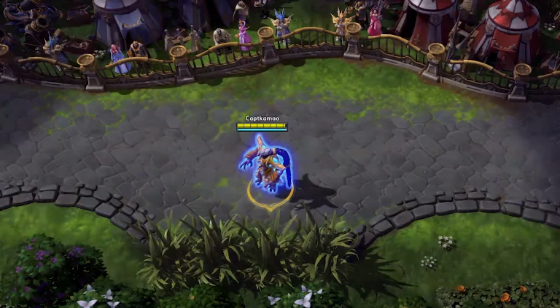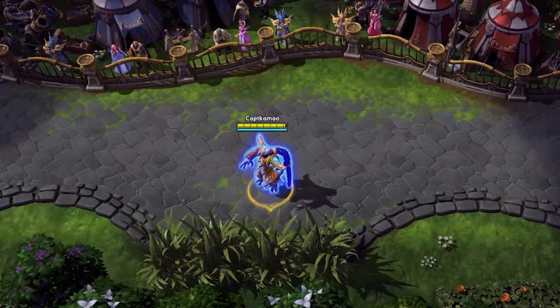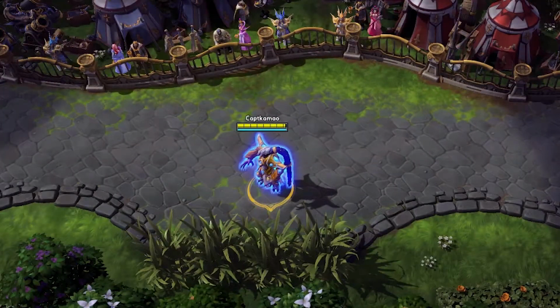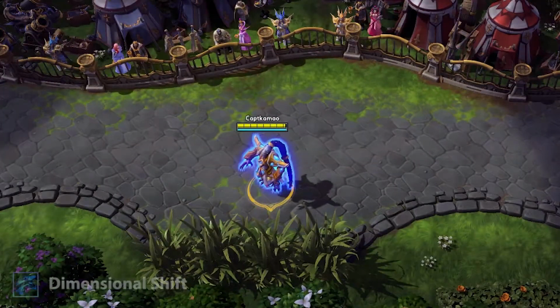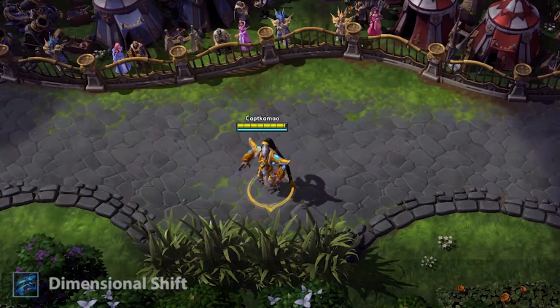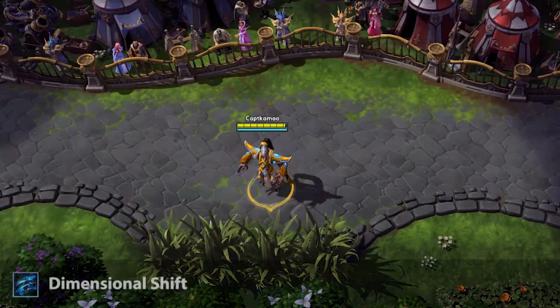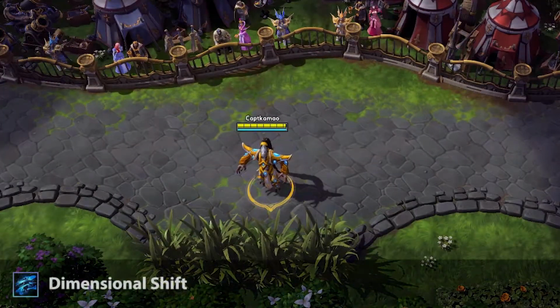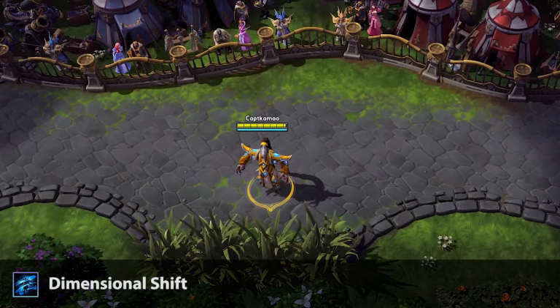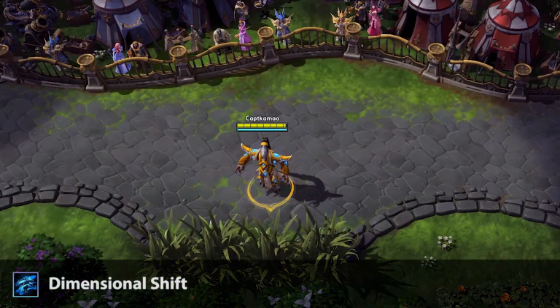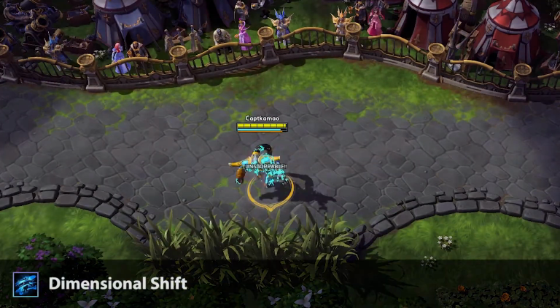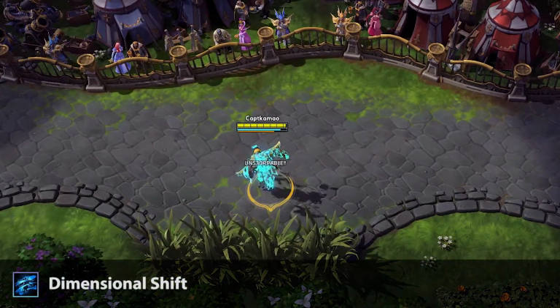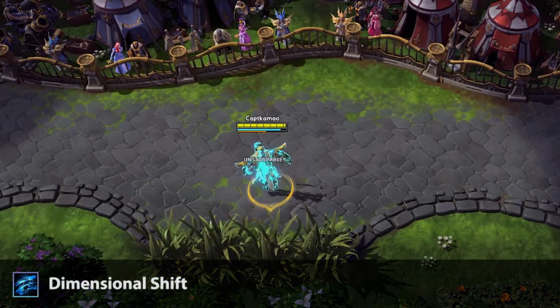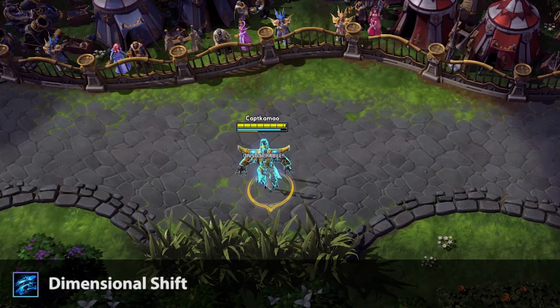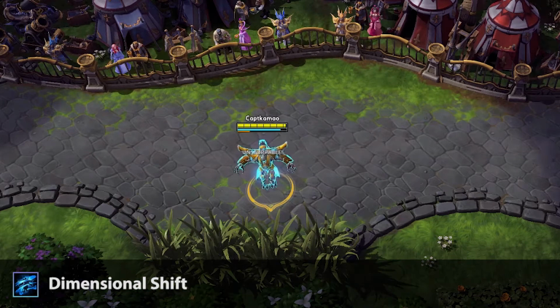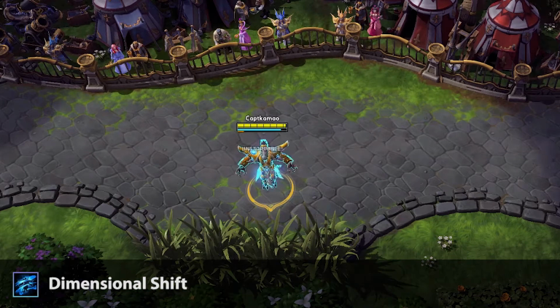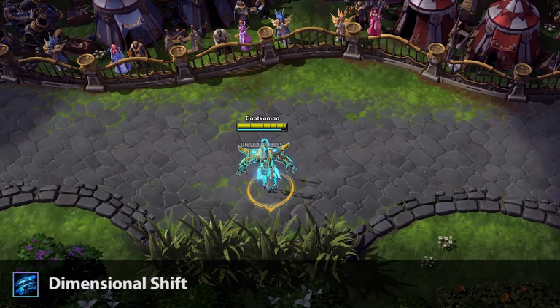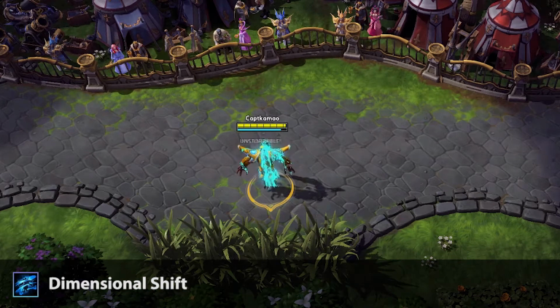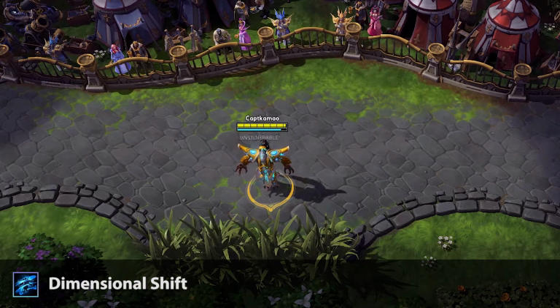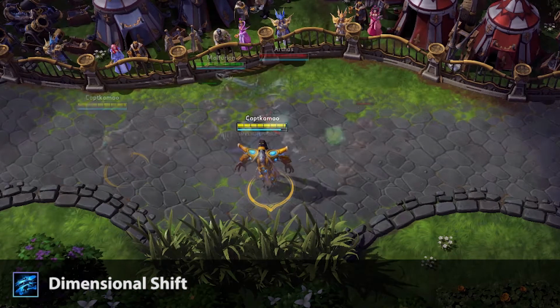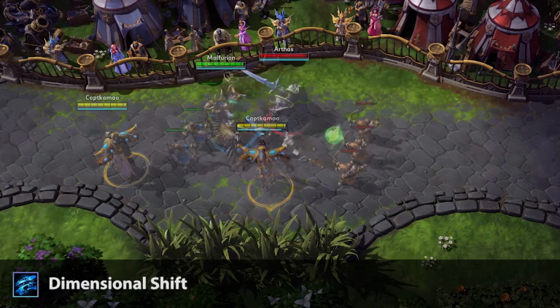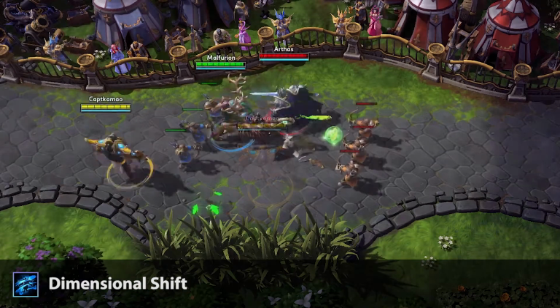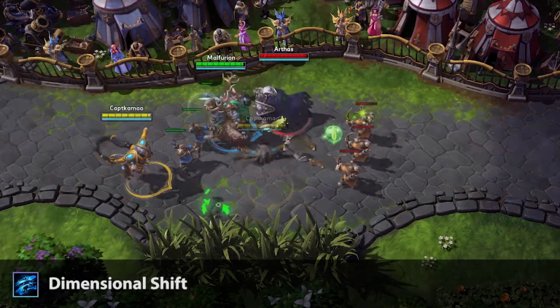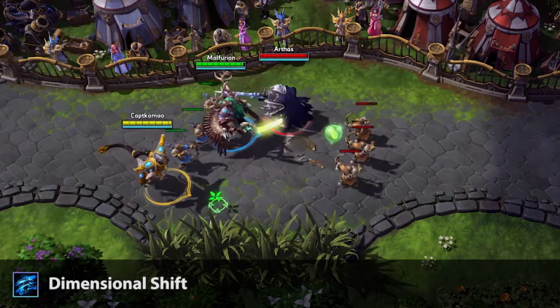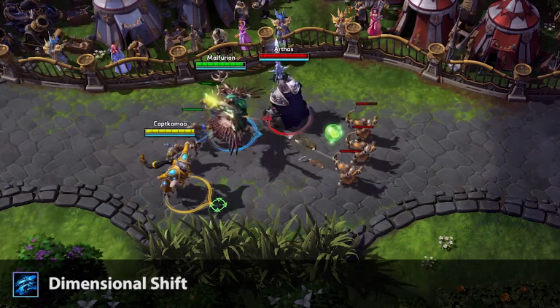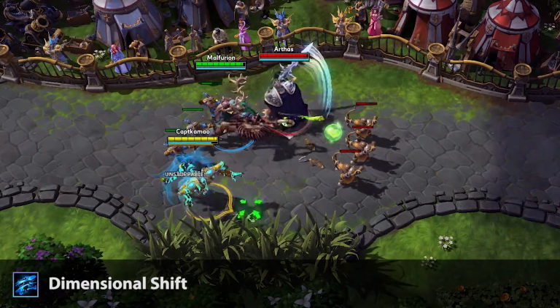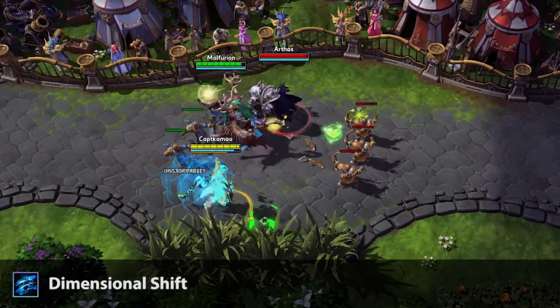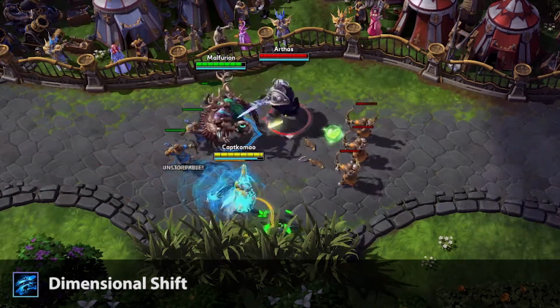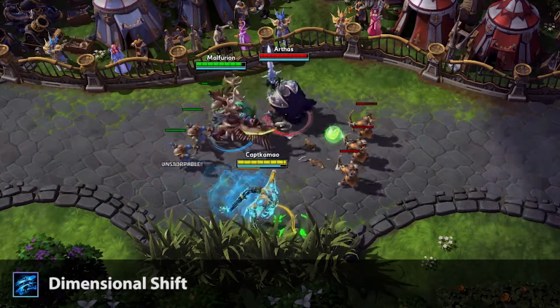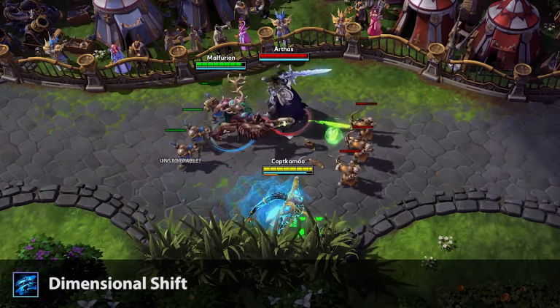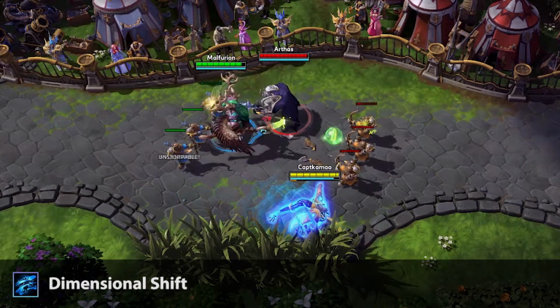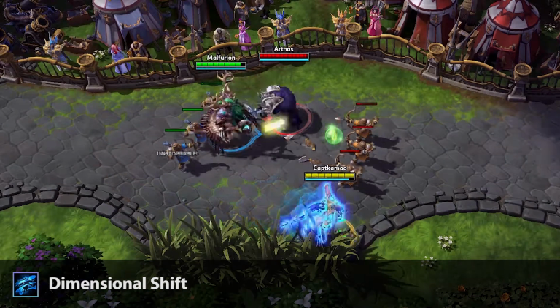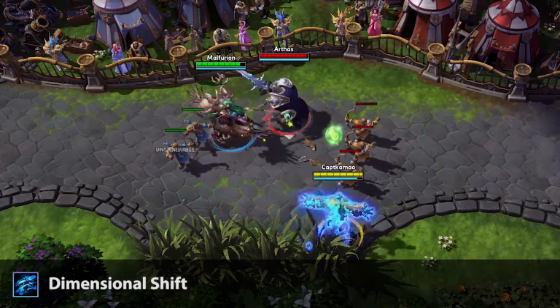Tassadar's third ability is called Dimensional Shift. This ability means that Tassadar becomes invulnerable and fully invisible for 1.5 seconds.